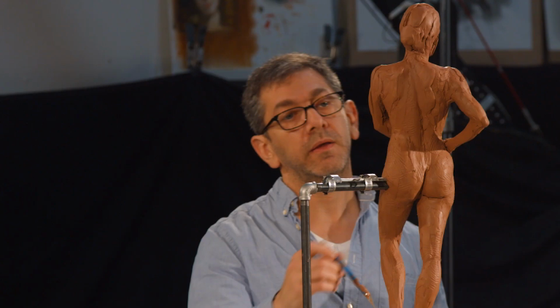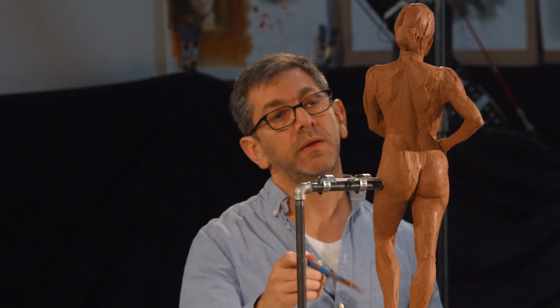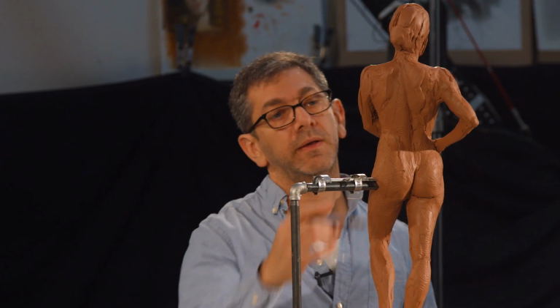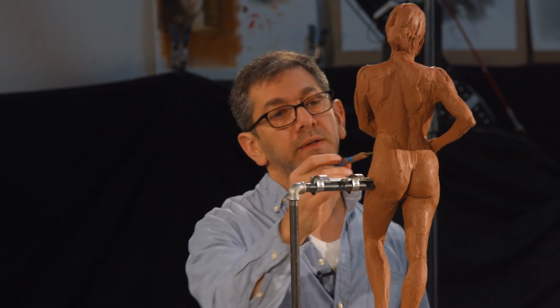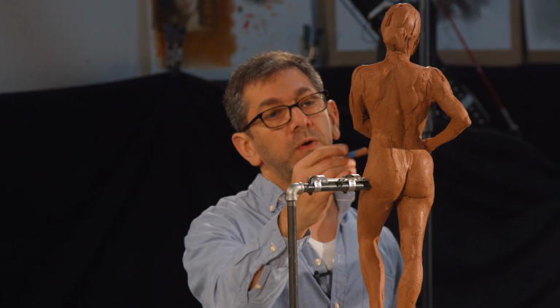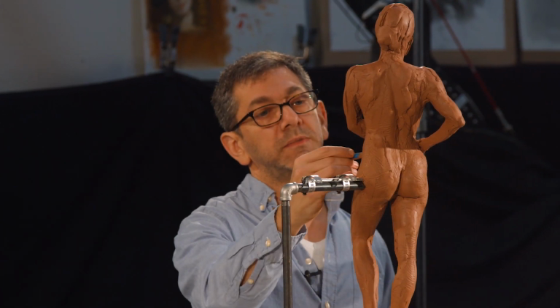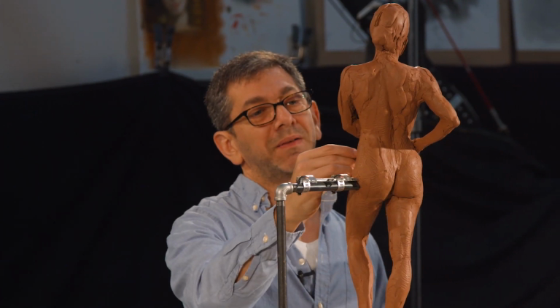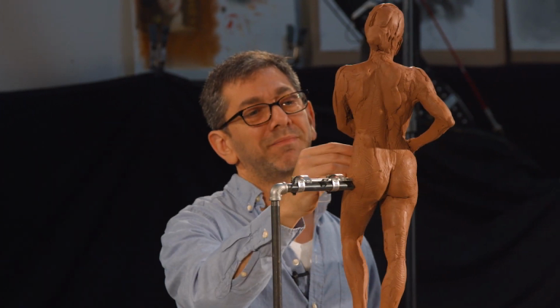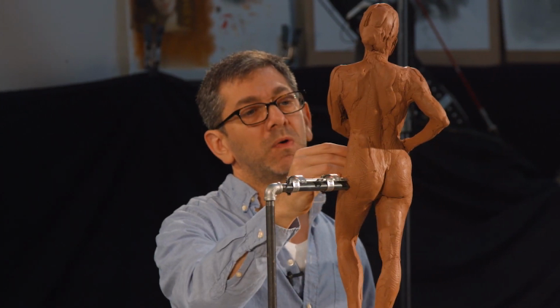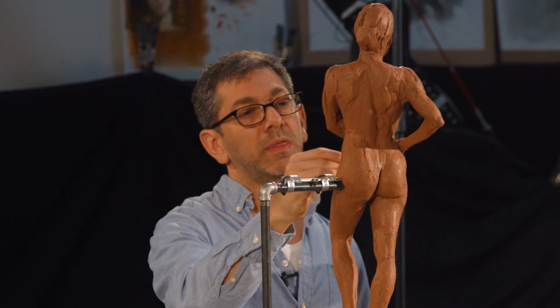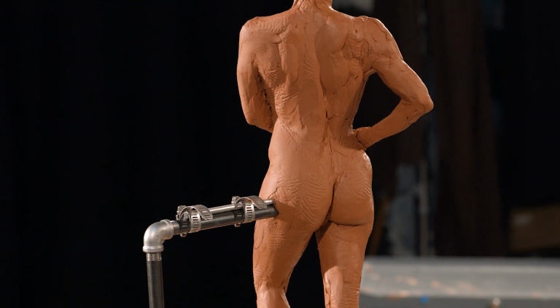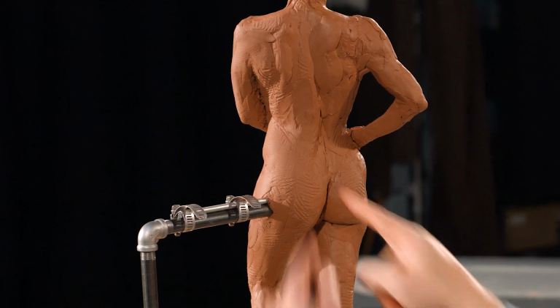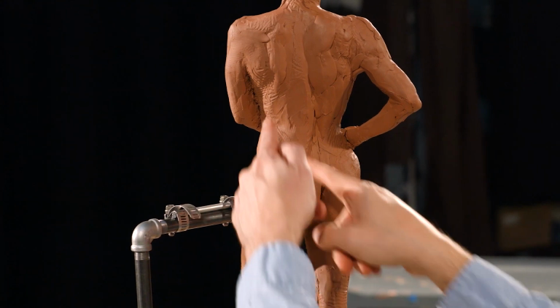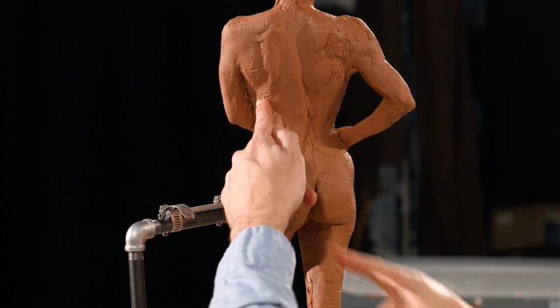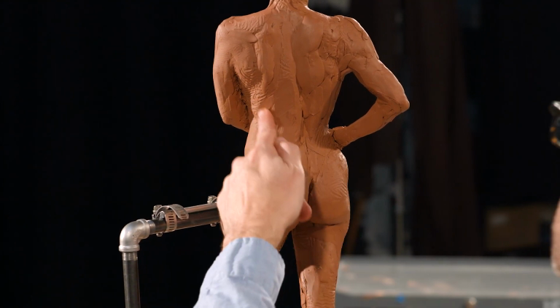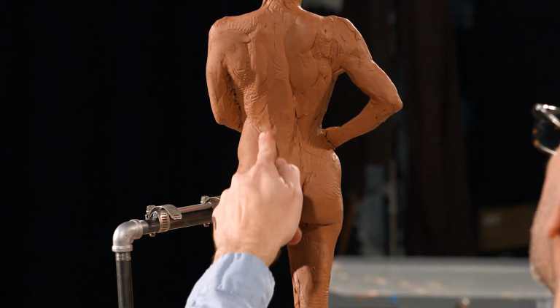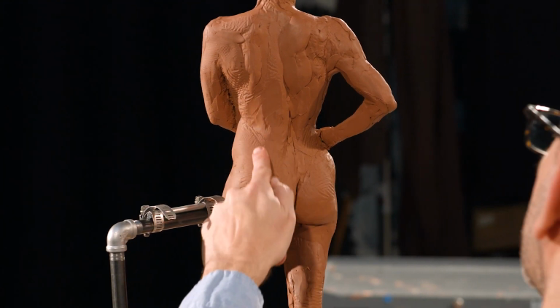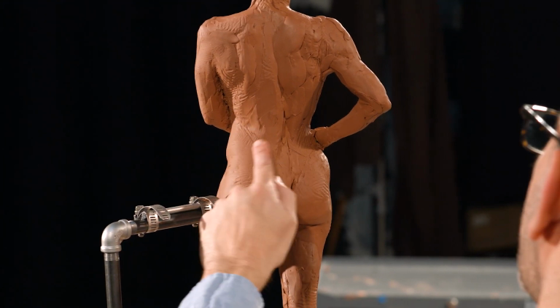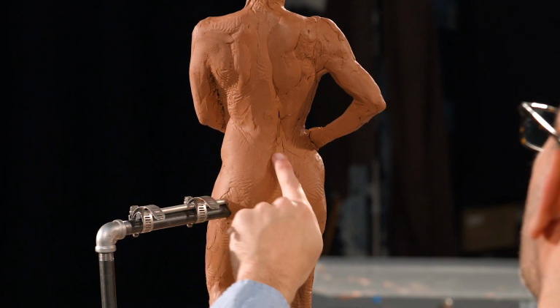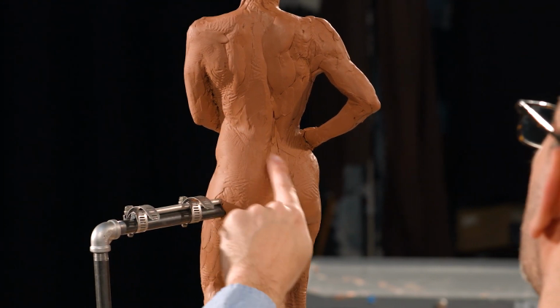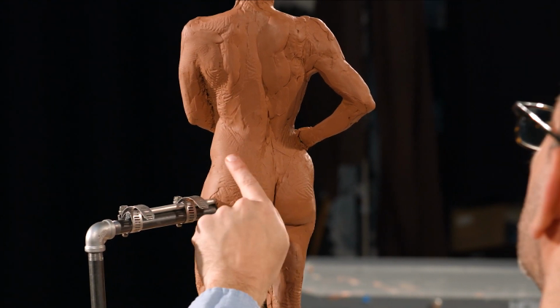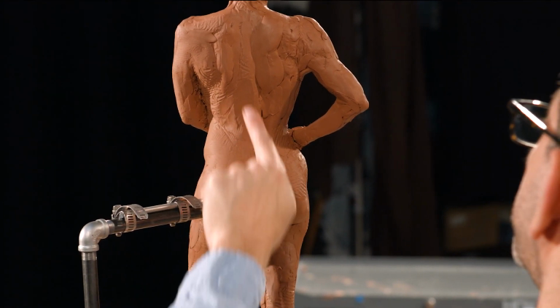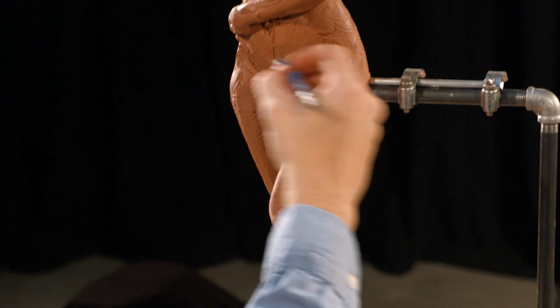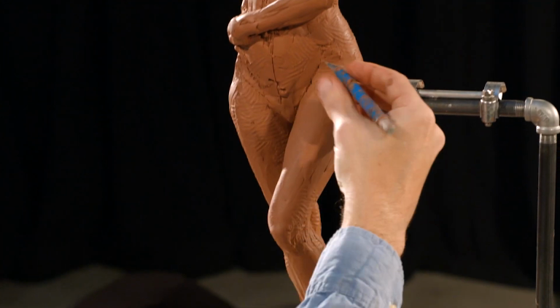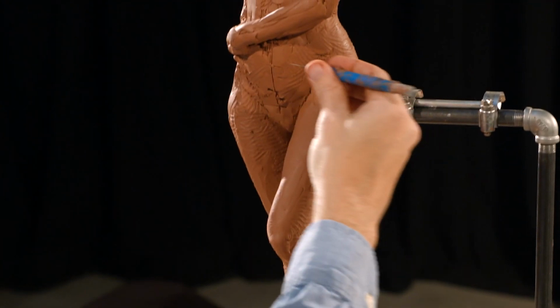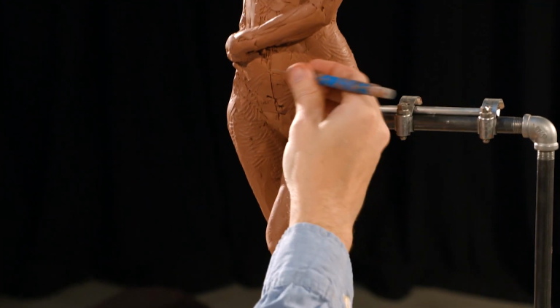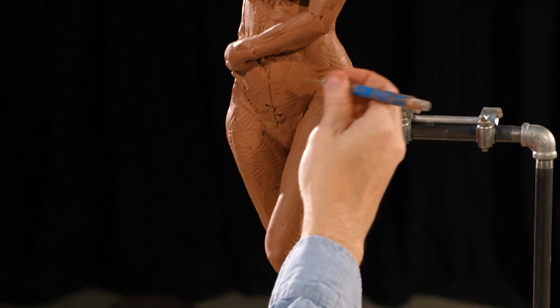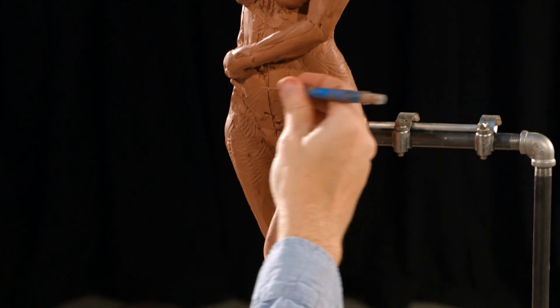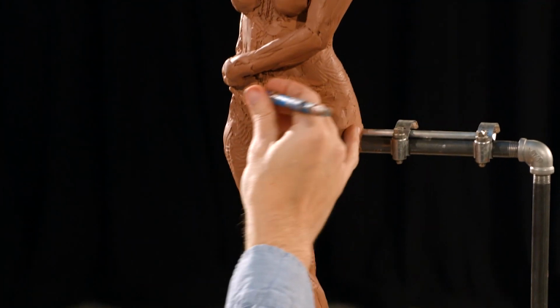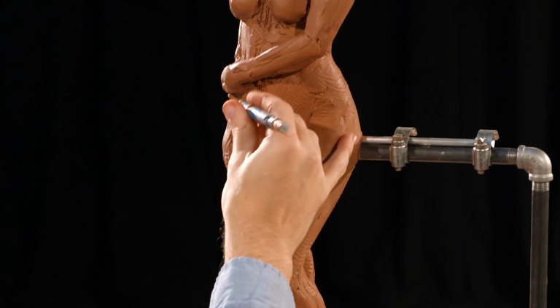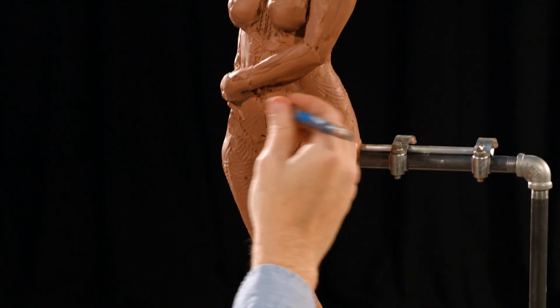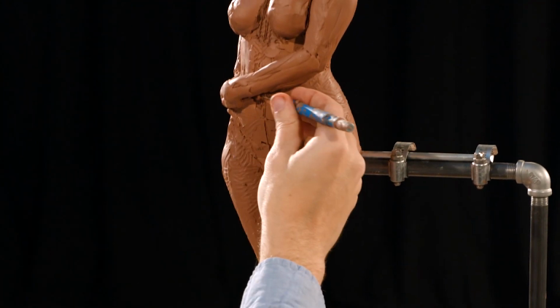I'm at a point where I really want to make sure everything is basically right before I move ahead to the next step.